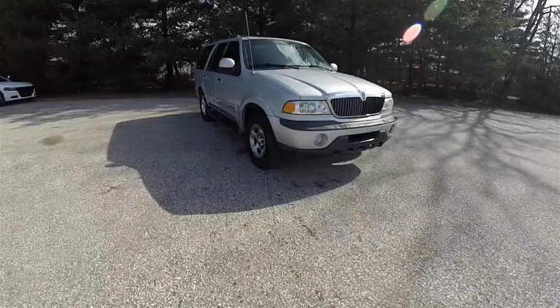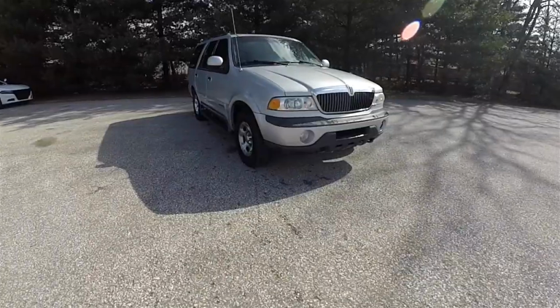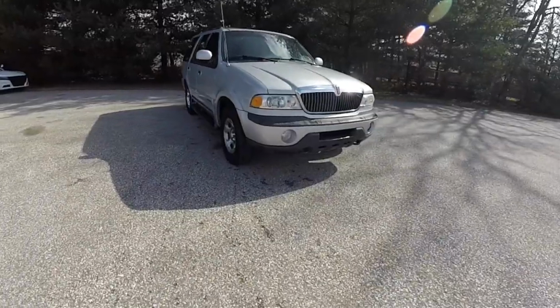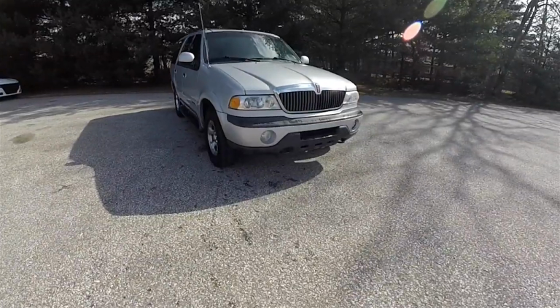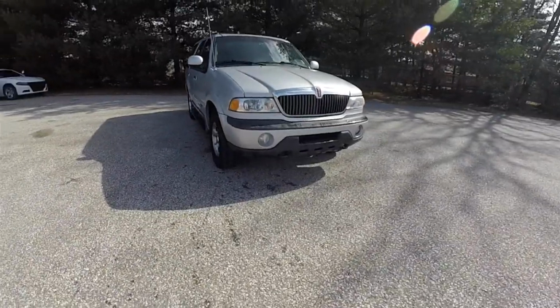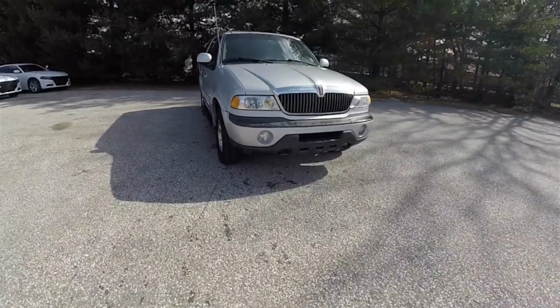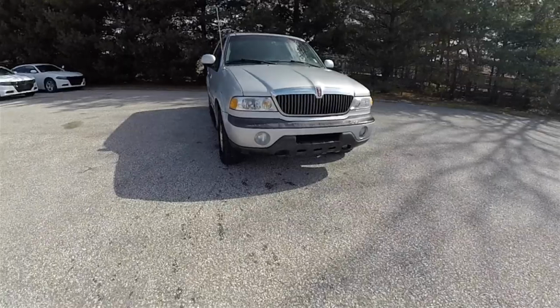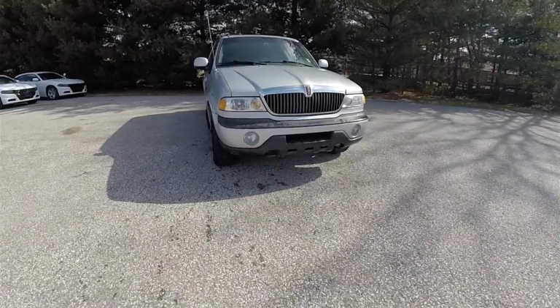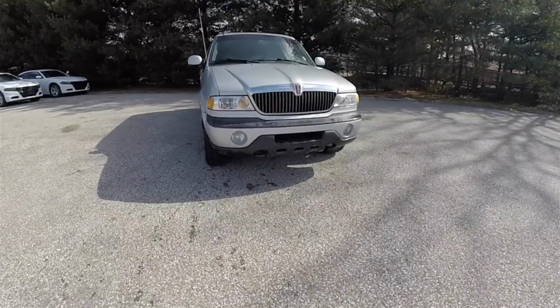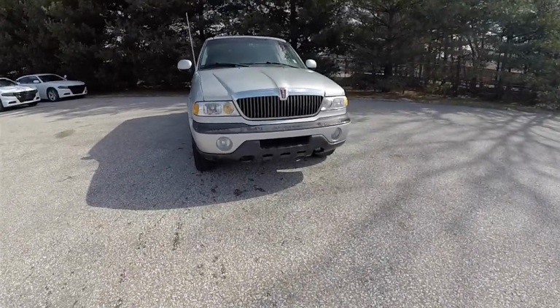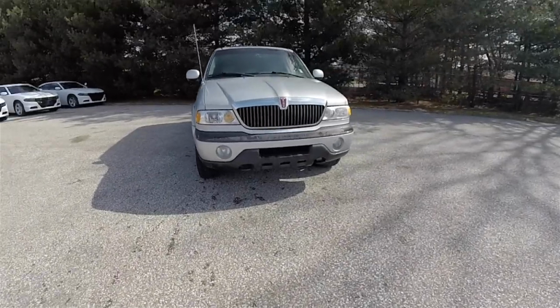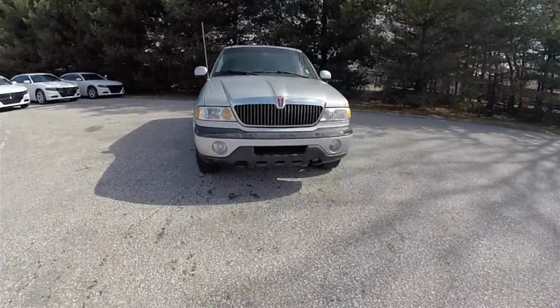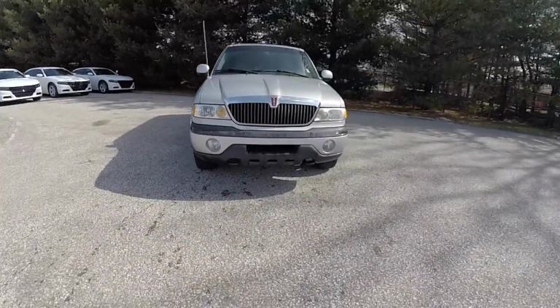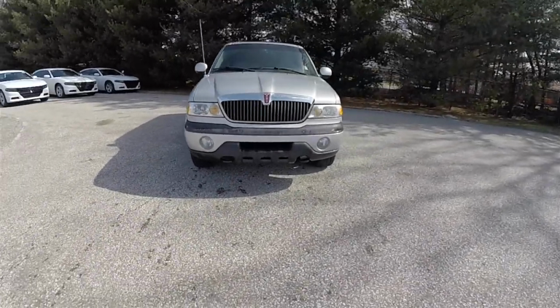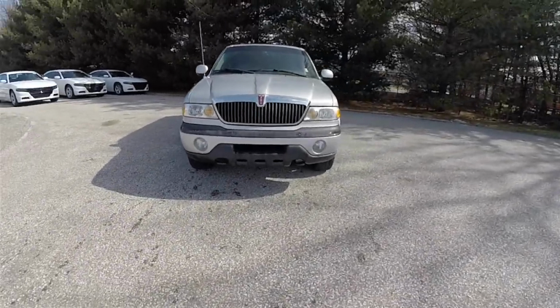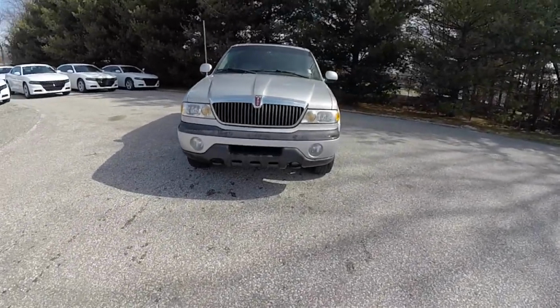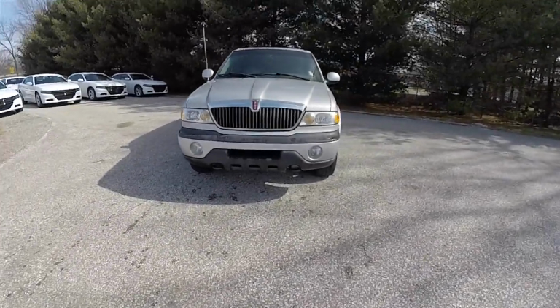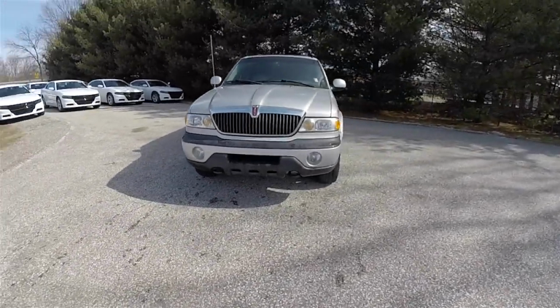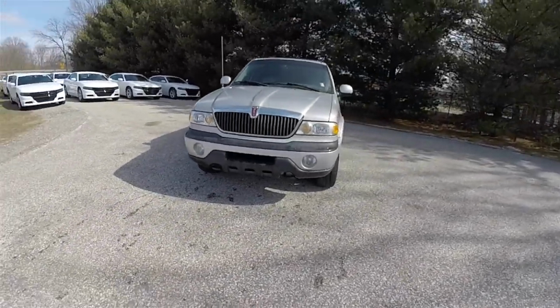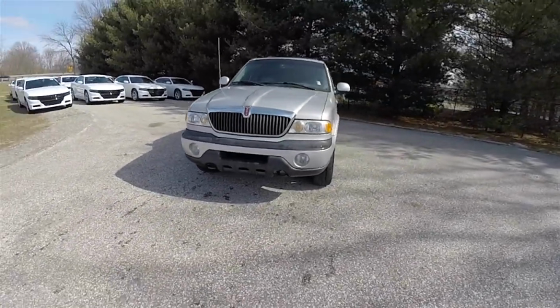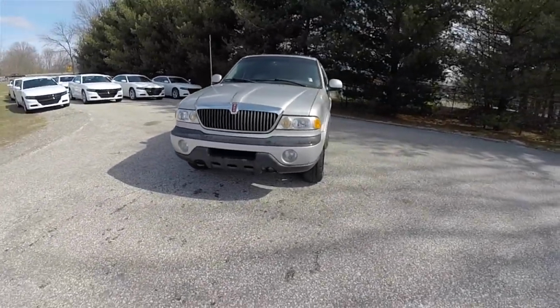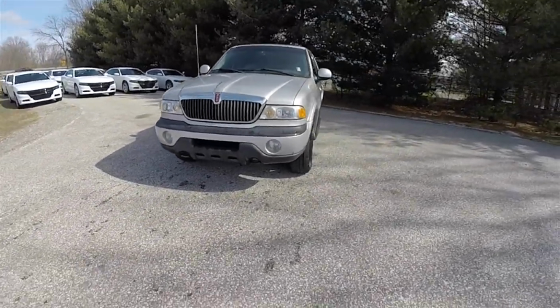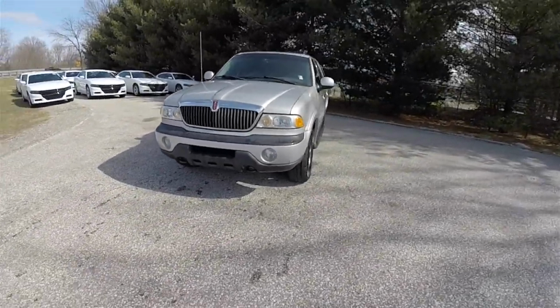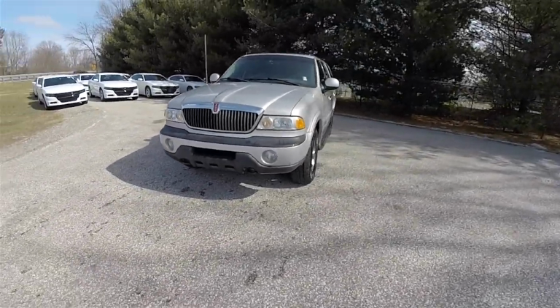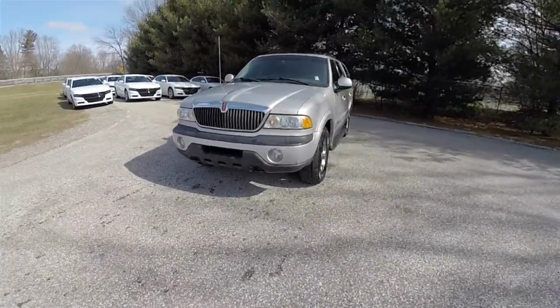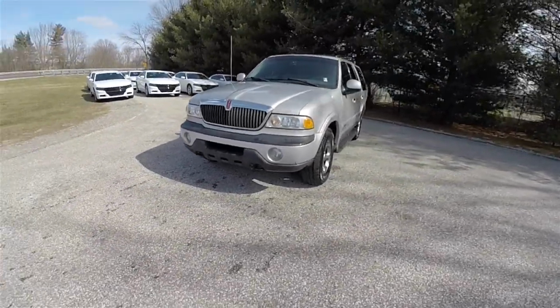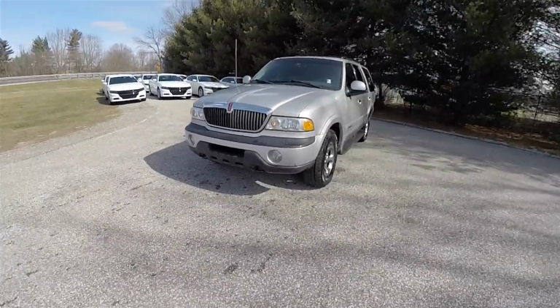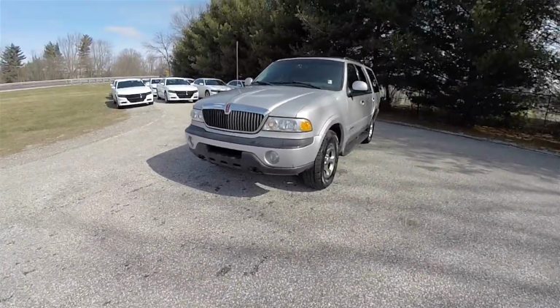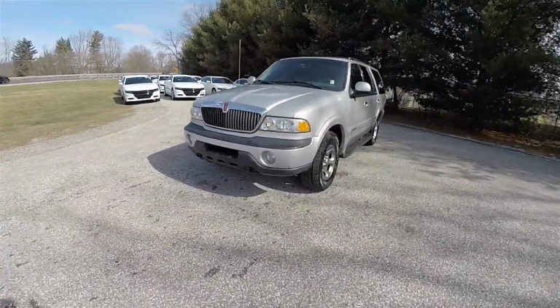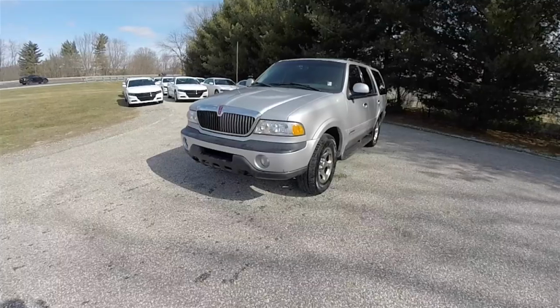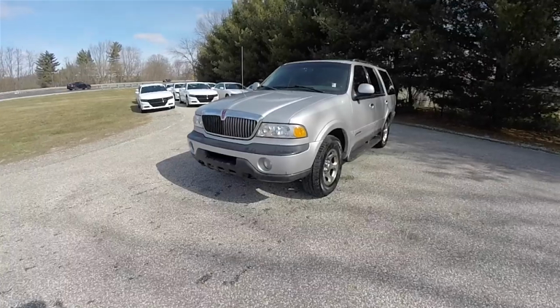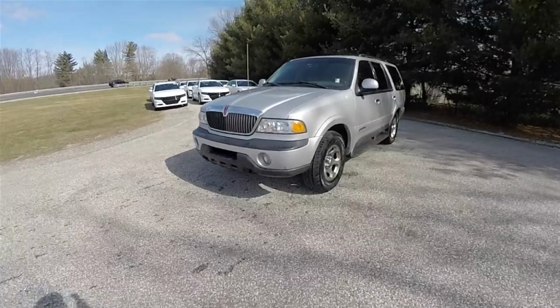Hello everyone, today we're going to take a quick walk around and look at this very nice and very well-equipped 1999 Lincoln Navigator.